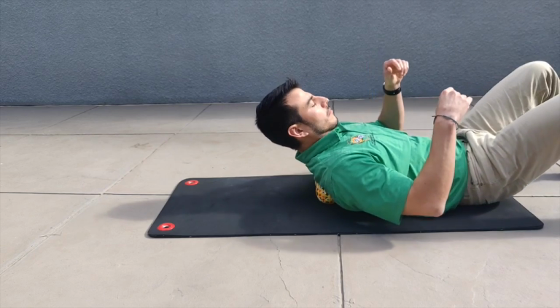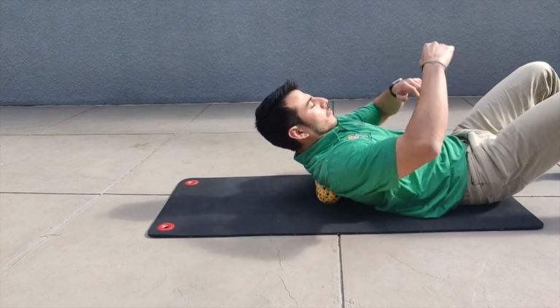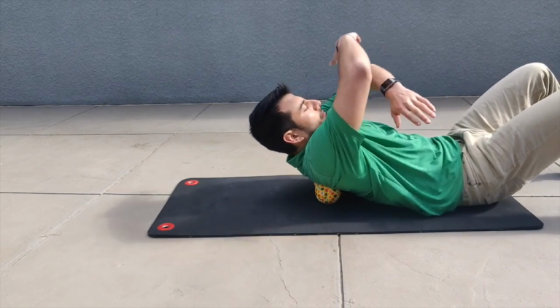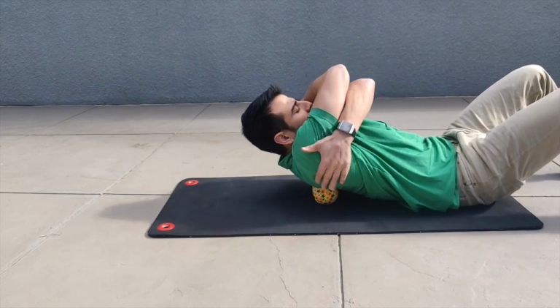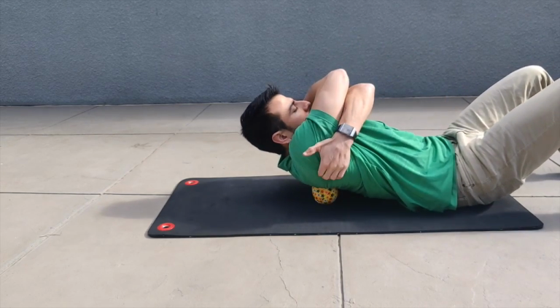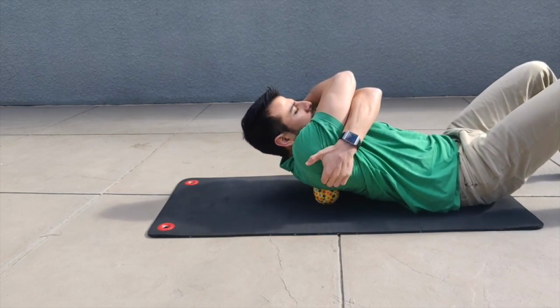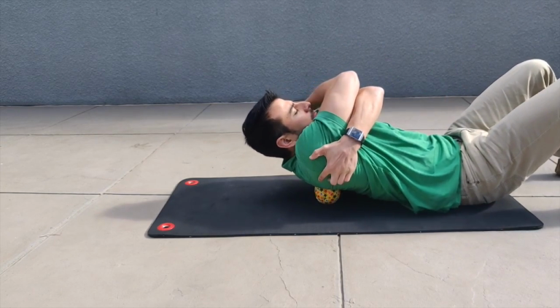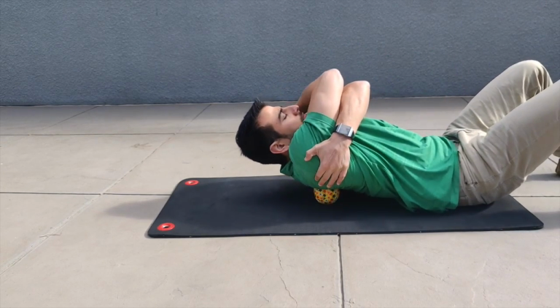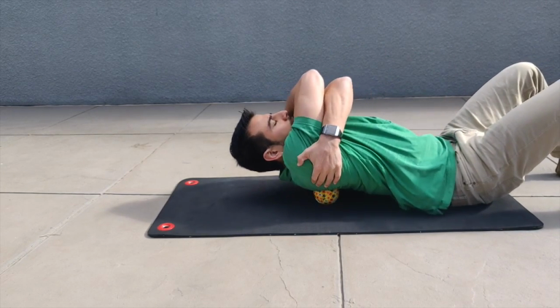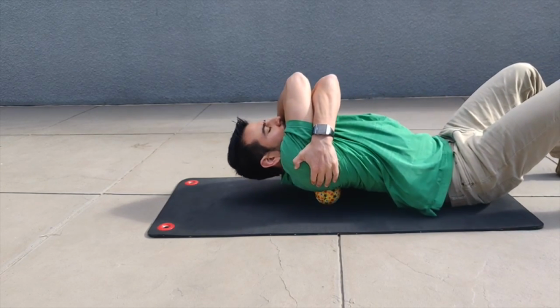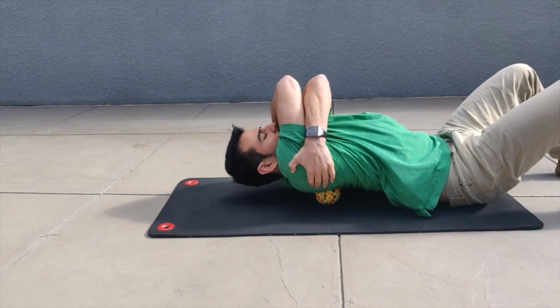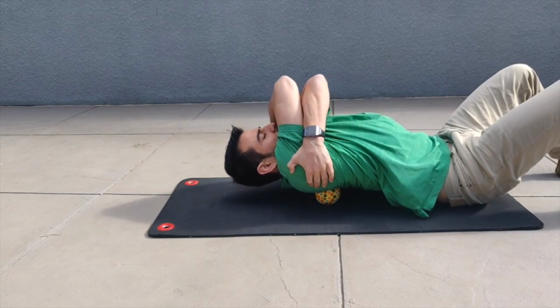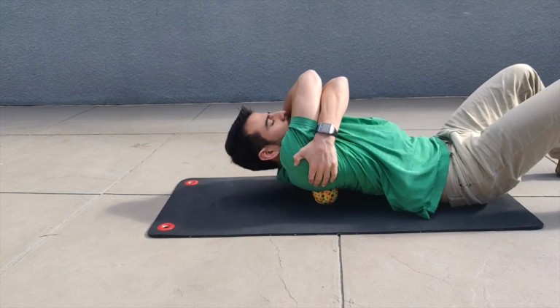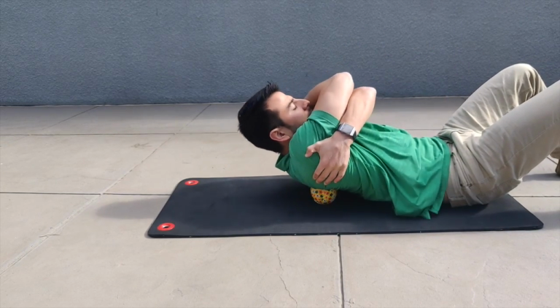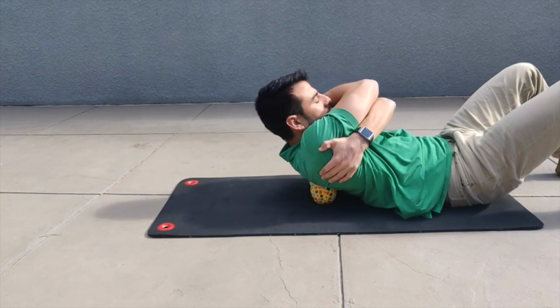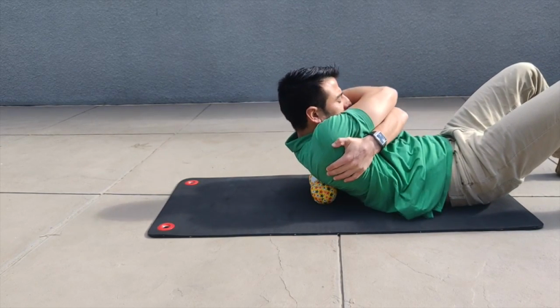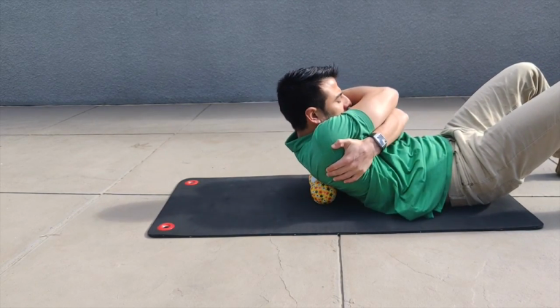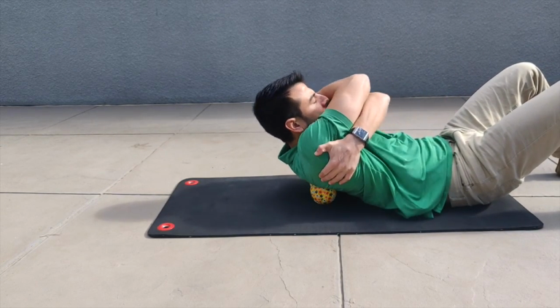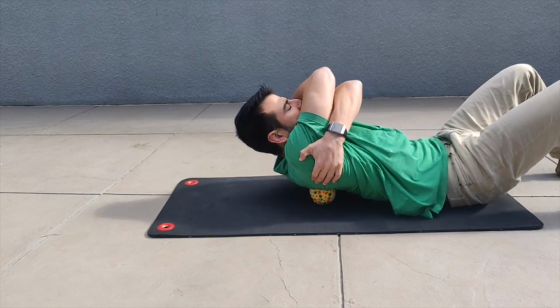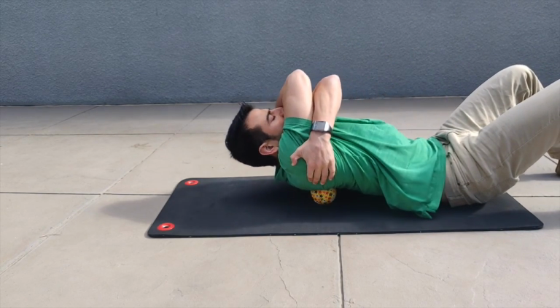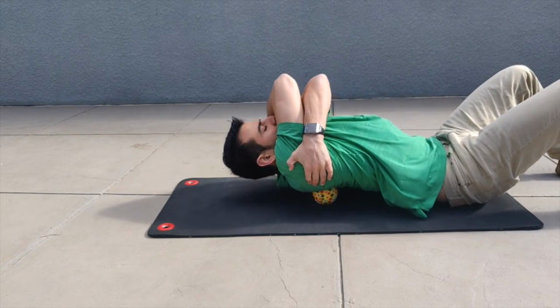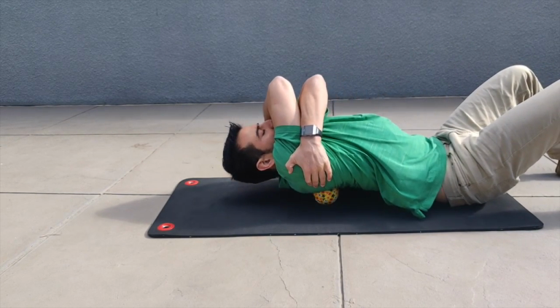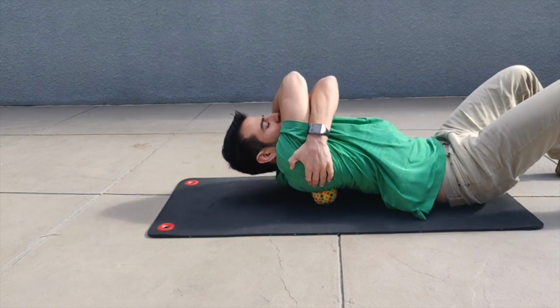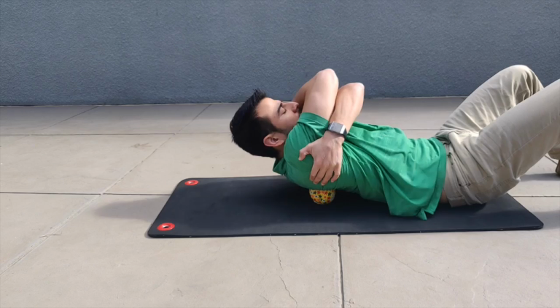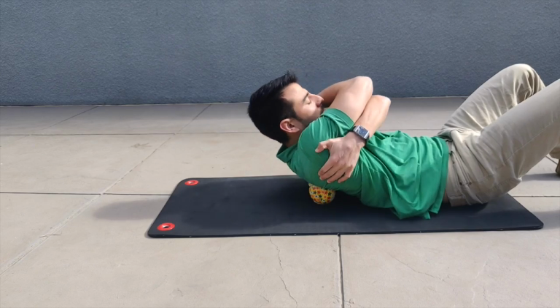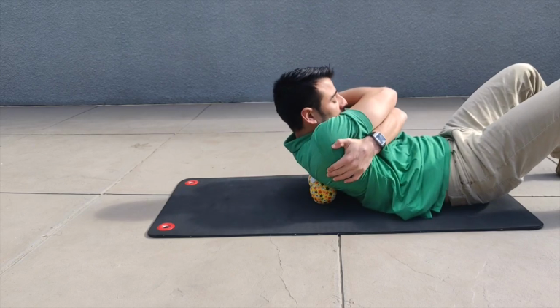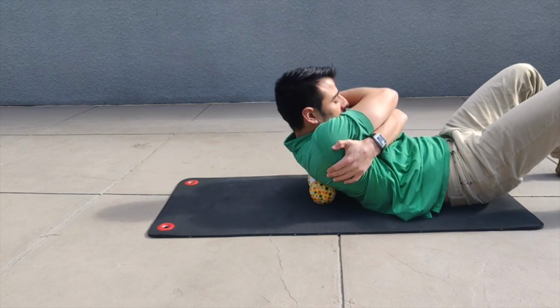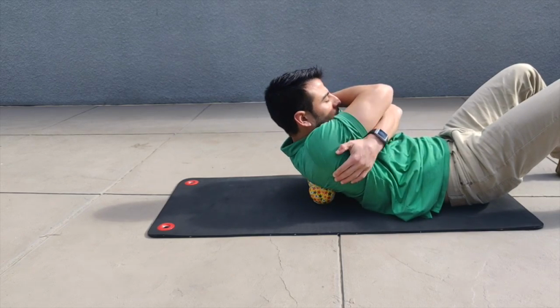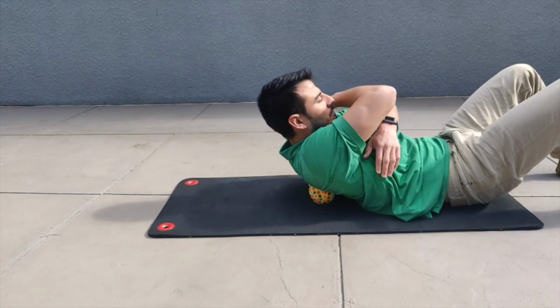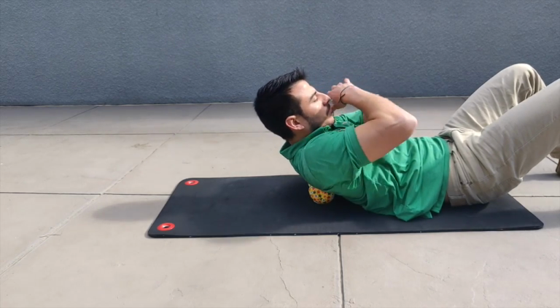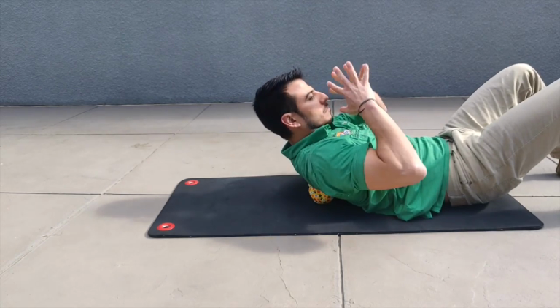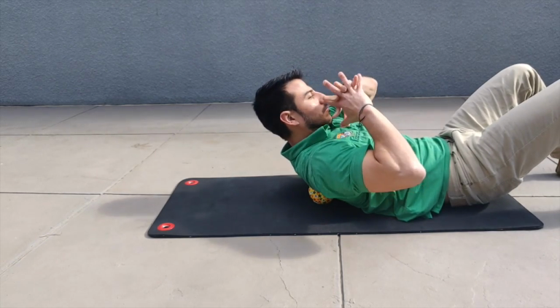Here is the same exercise at a different angle. I'm still trying to incorporate the core while doing this exercise.